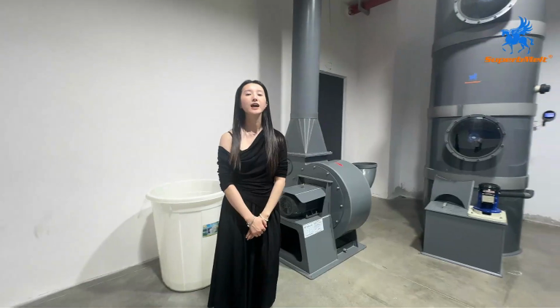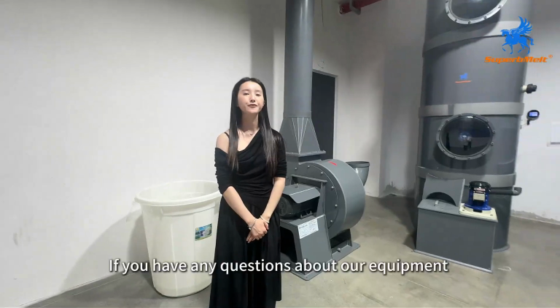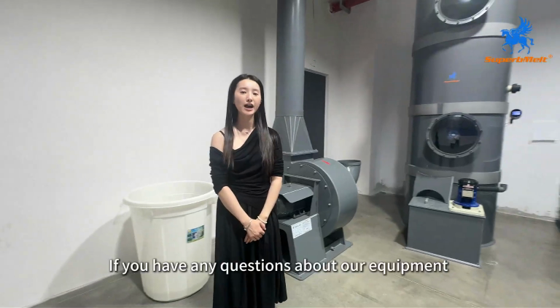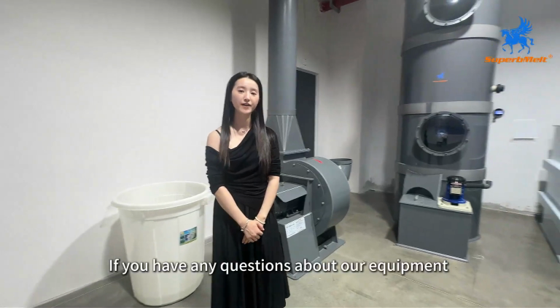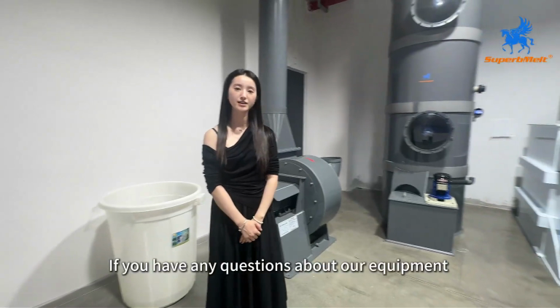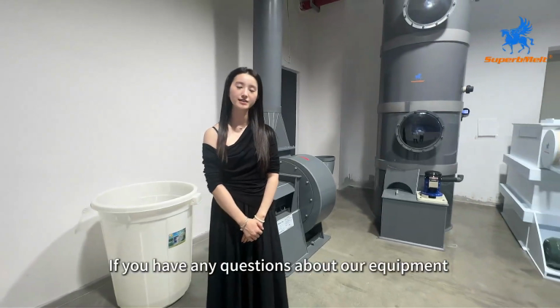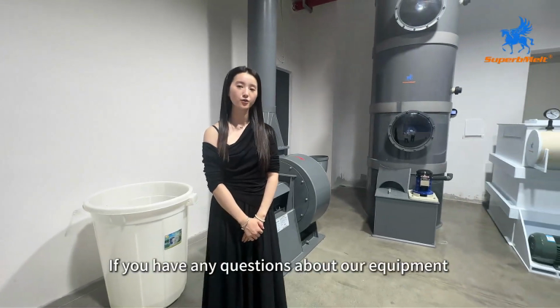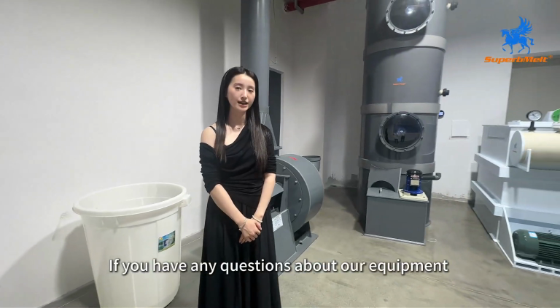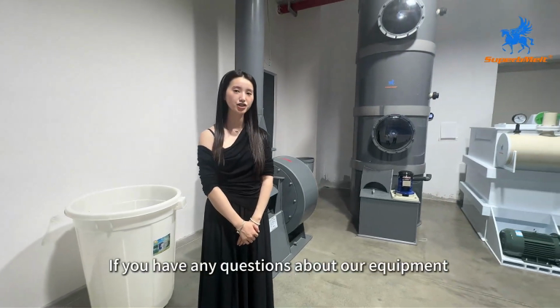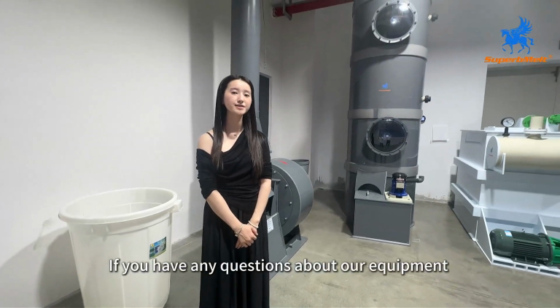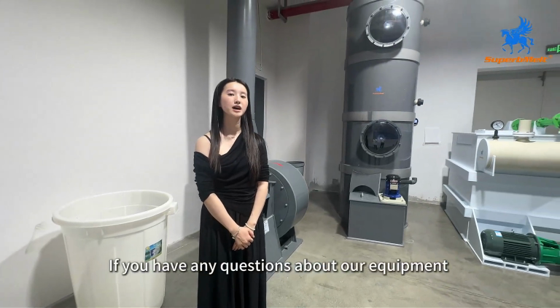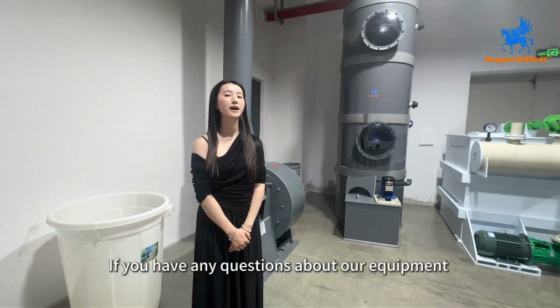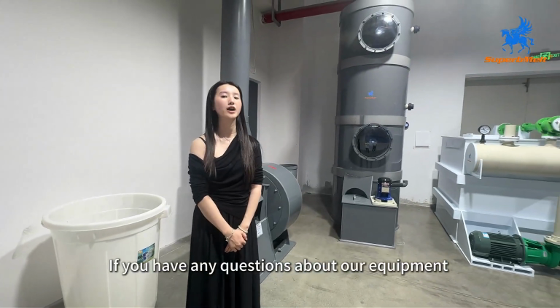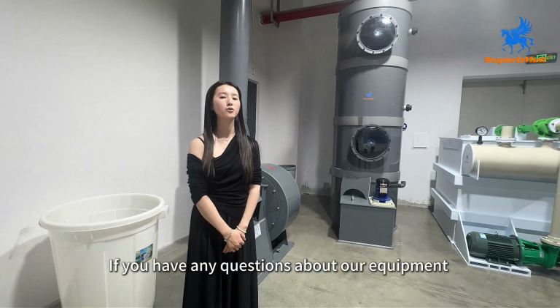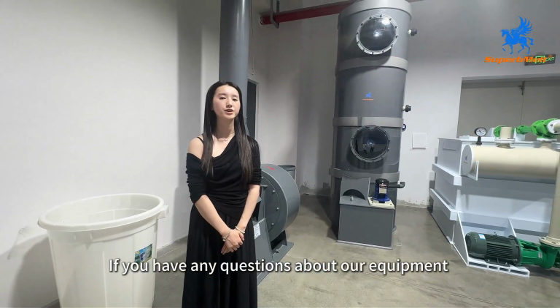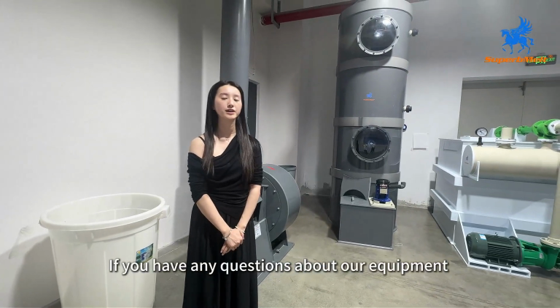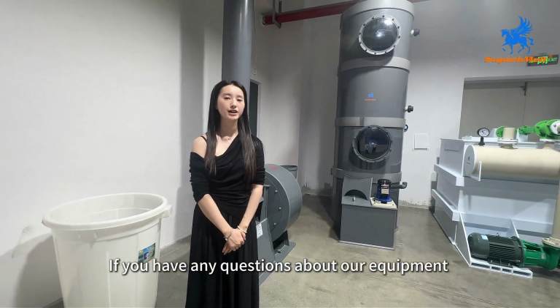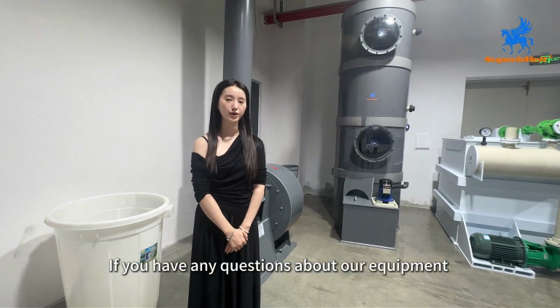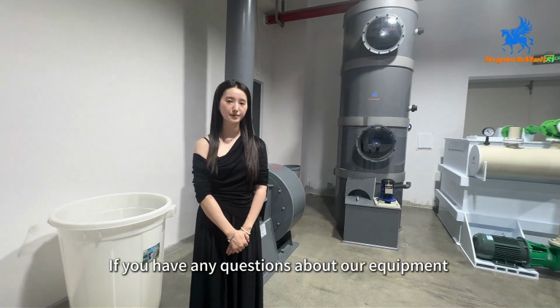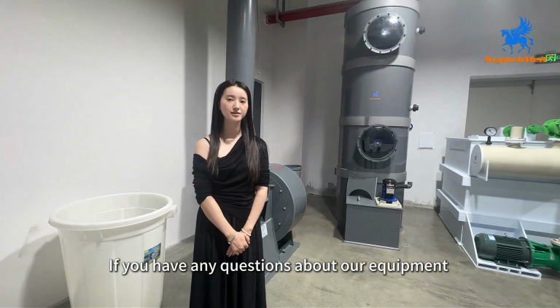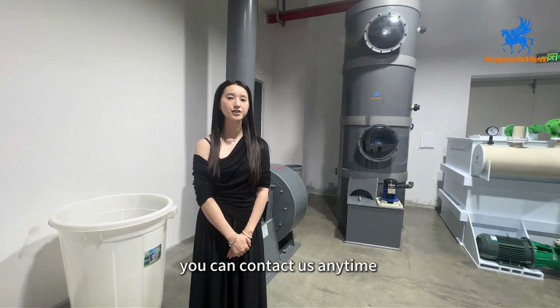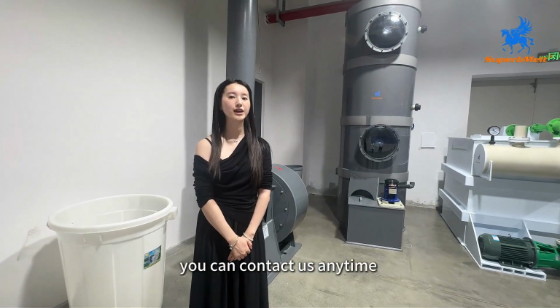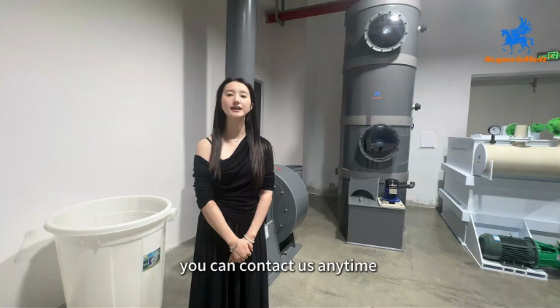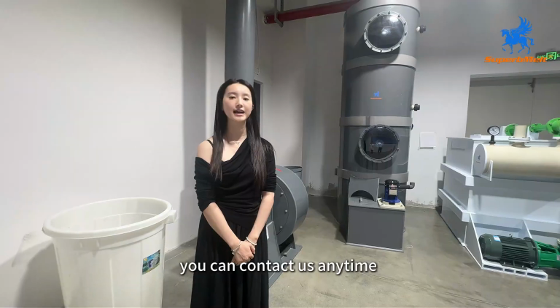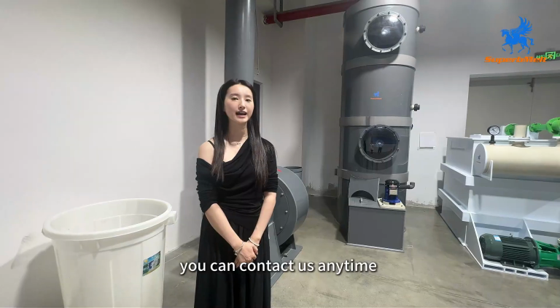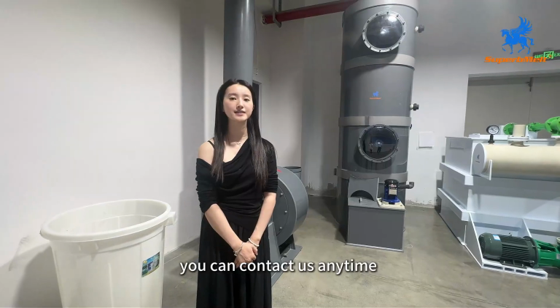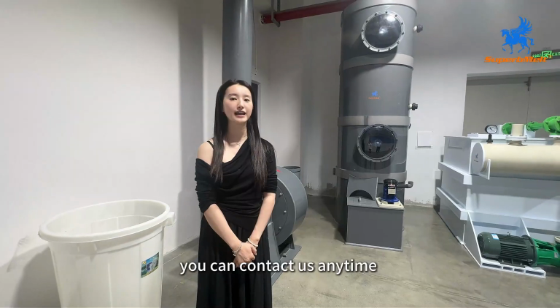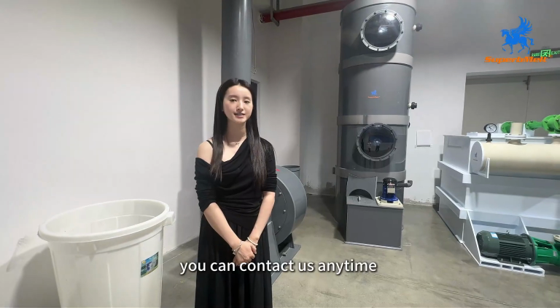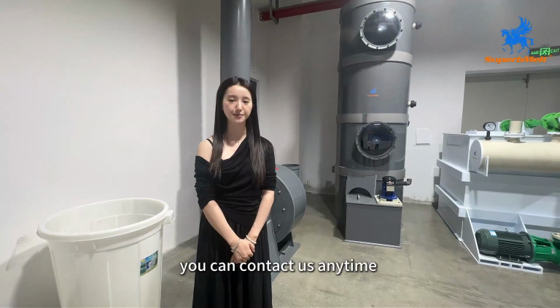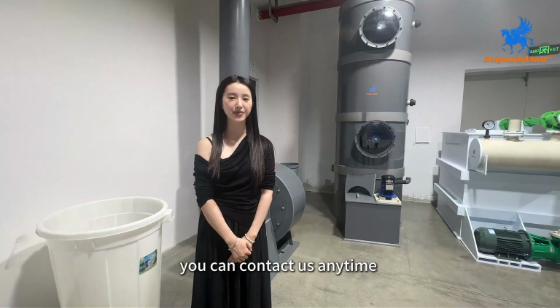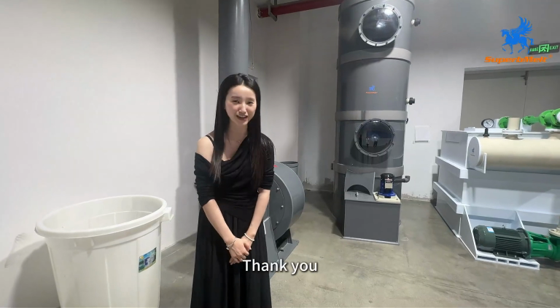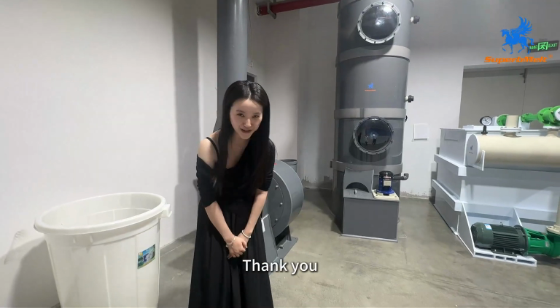If you have any questions about our equipment, you can contact us anytime. Thank you.